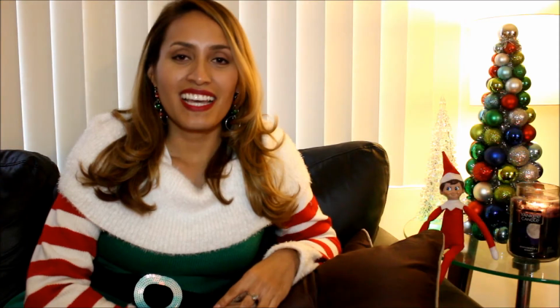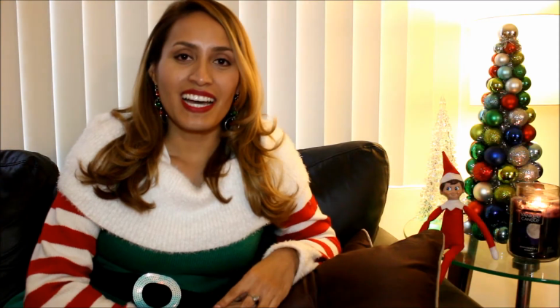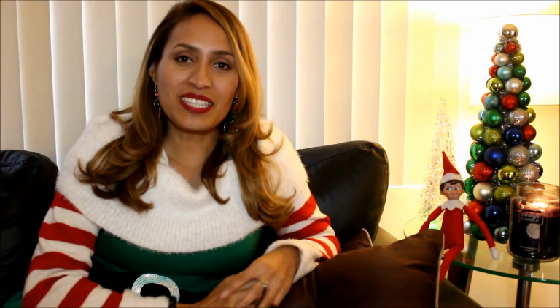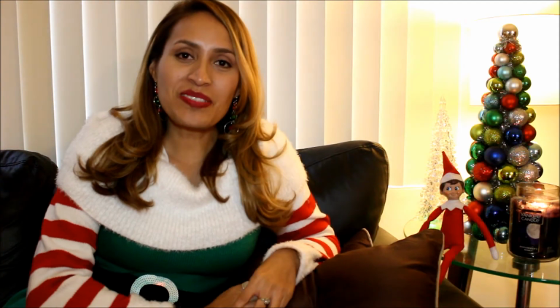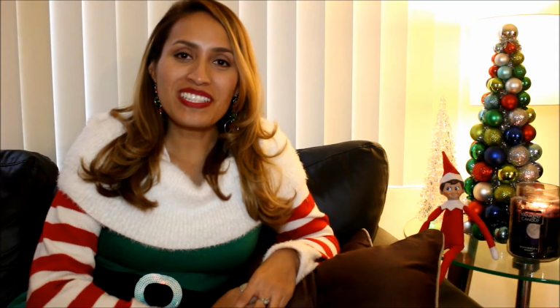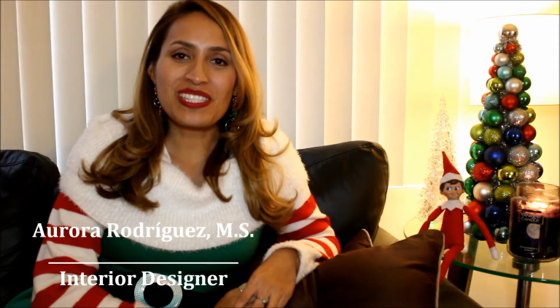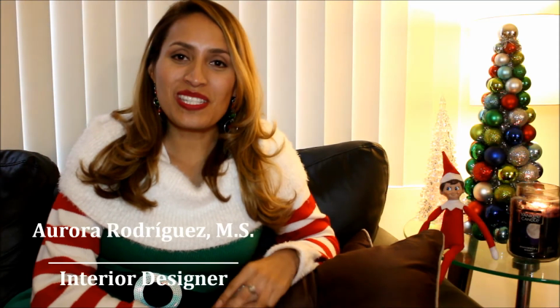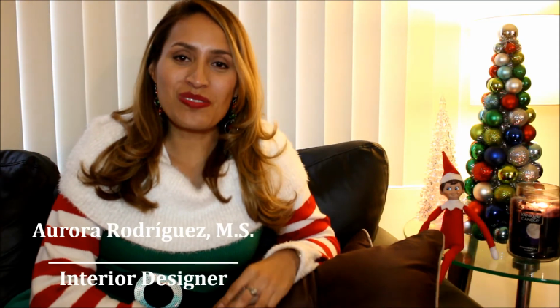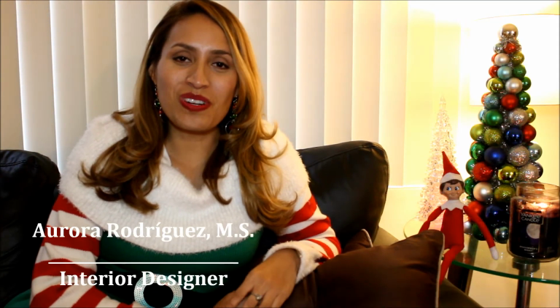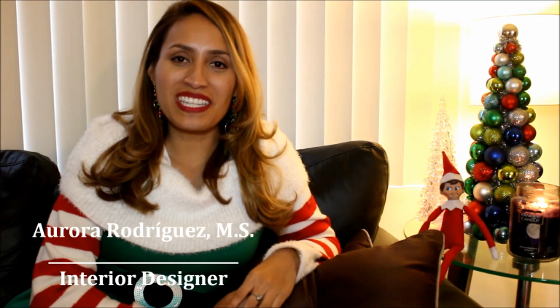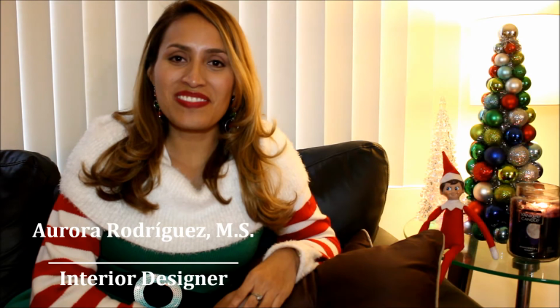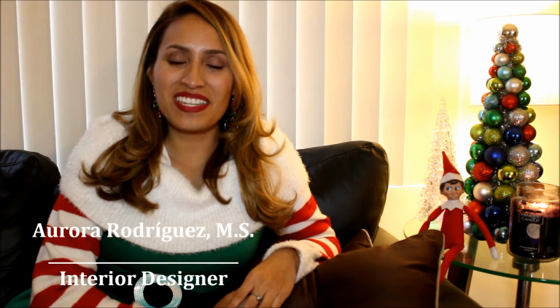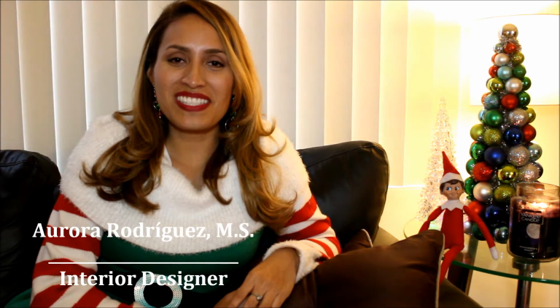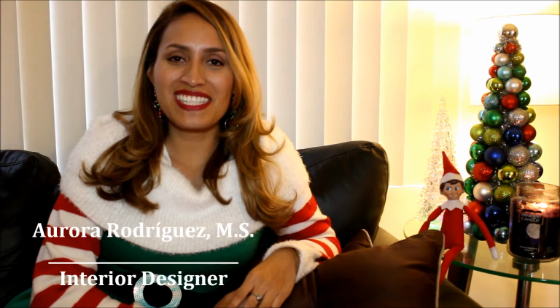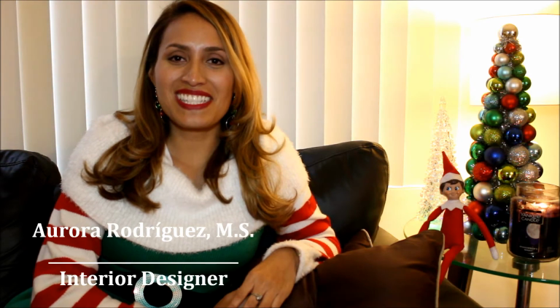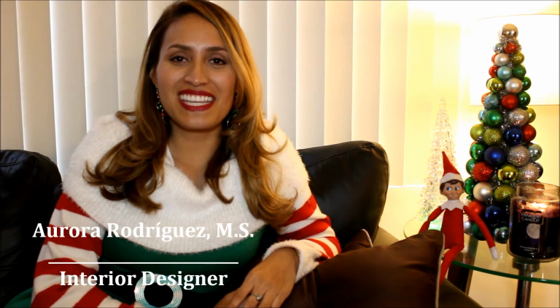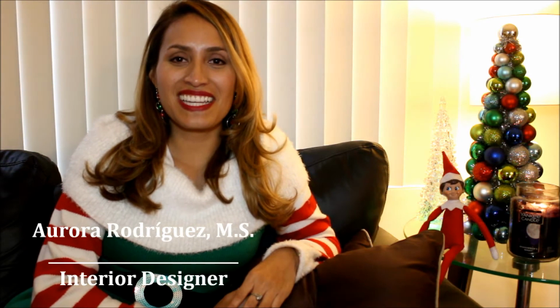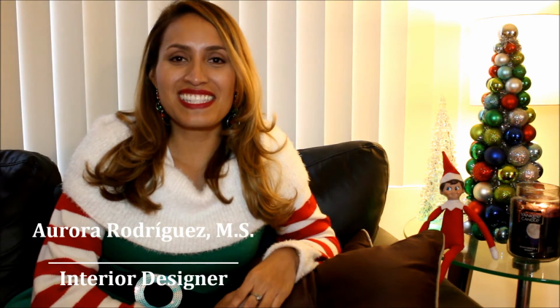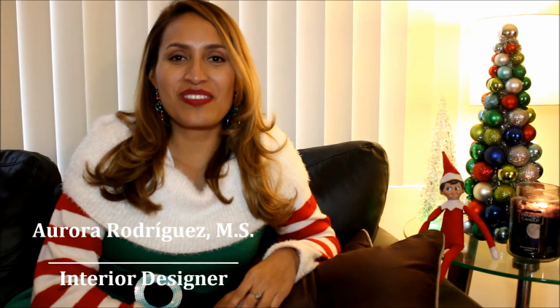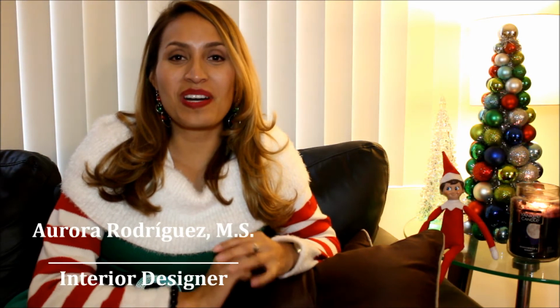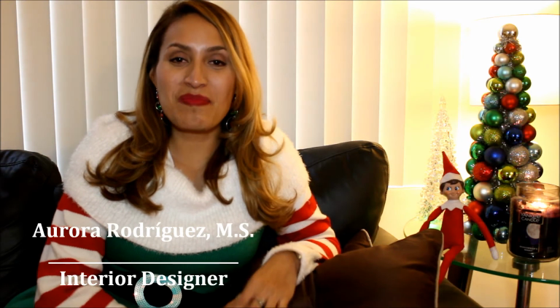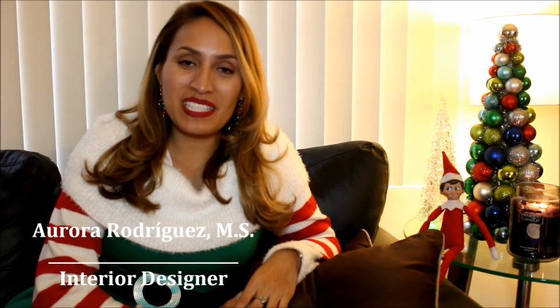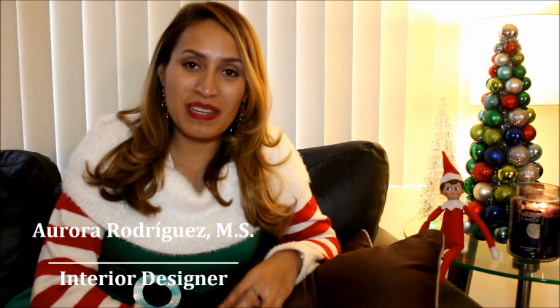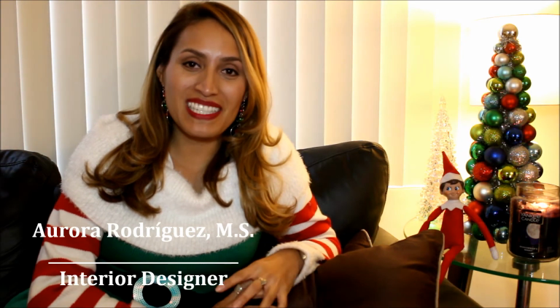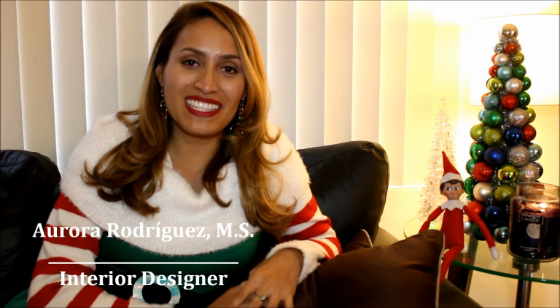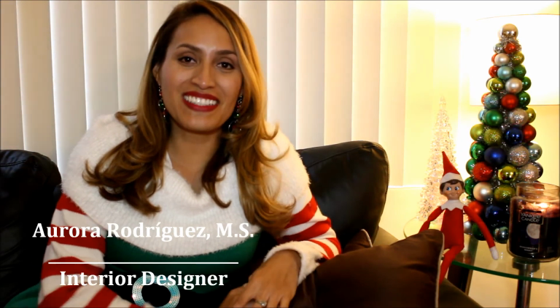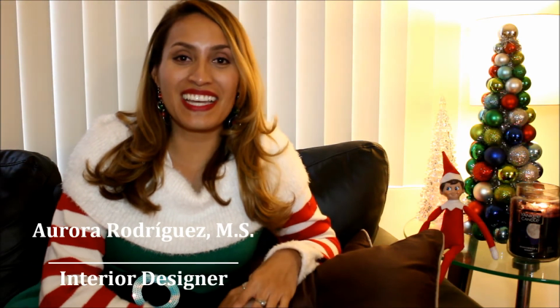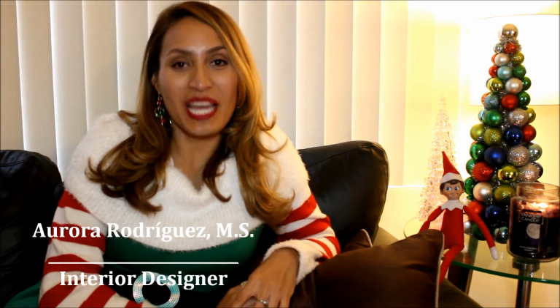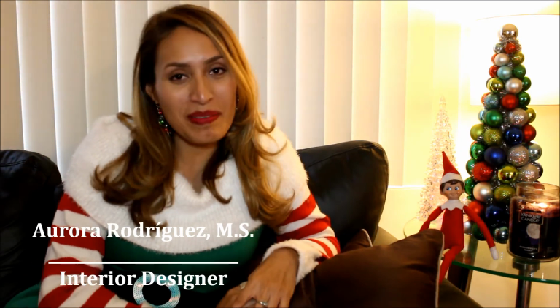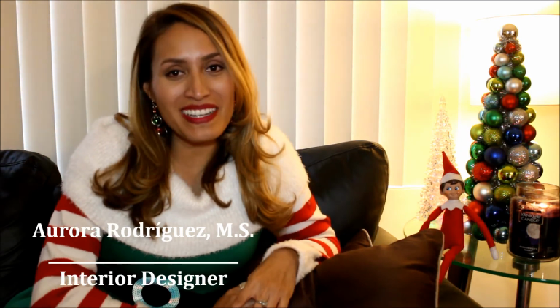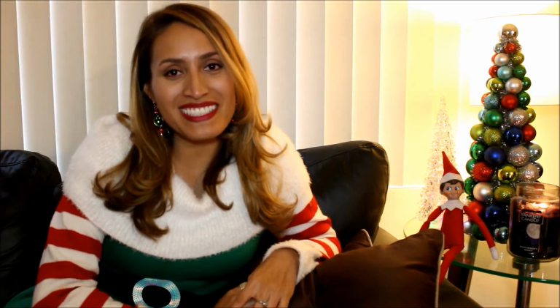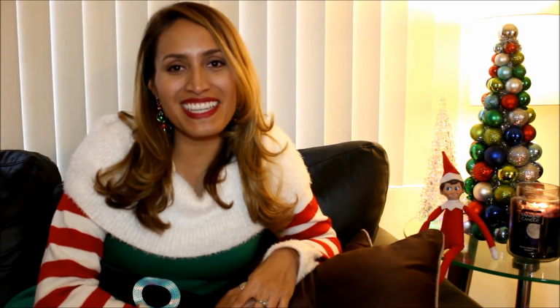Hi everyone, this is Aurora of Daunted Dust Designs. Welcome back to my channel and Happy Holidays!